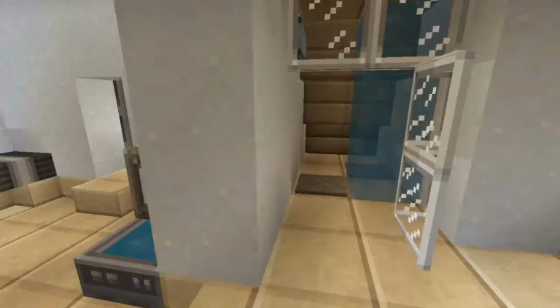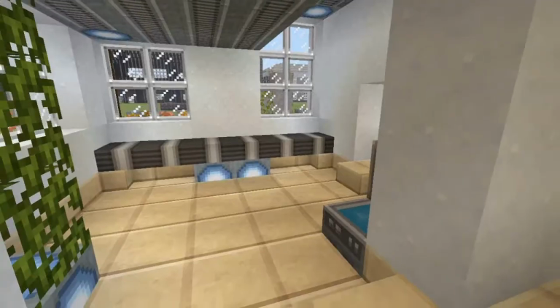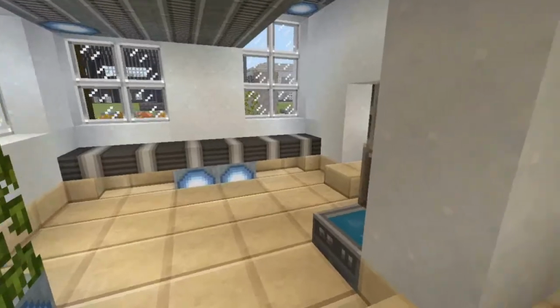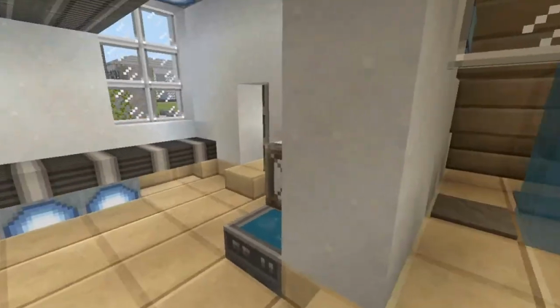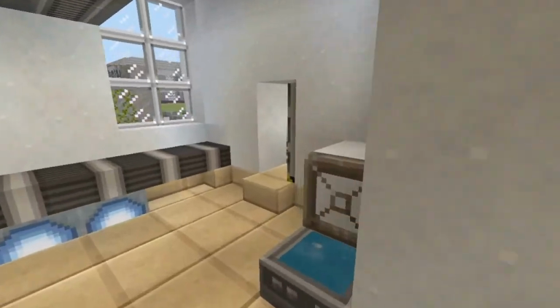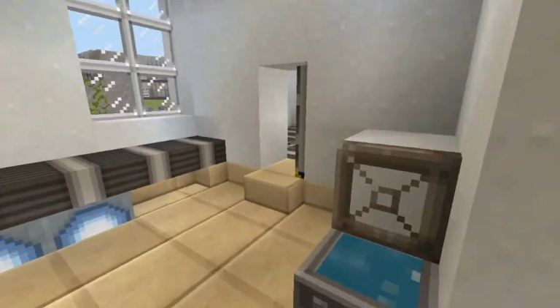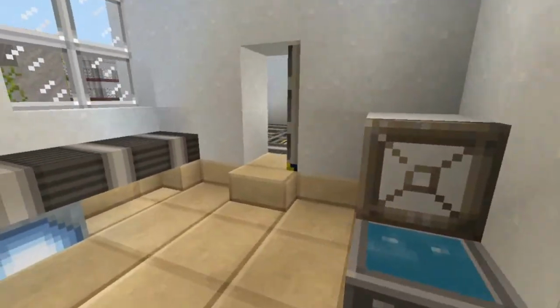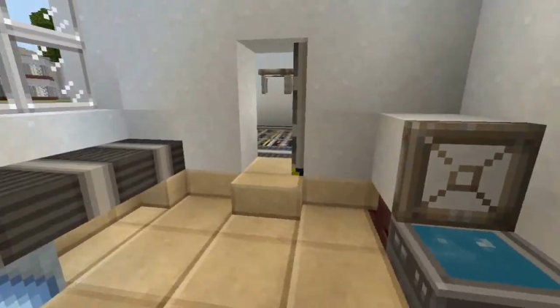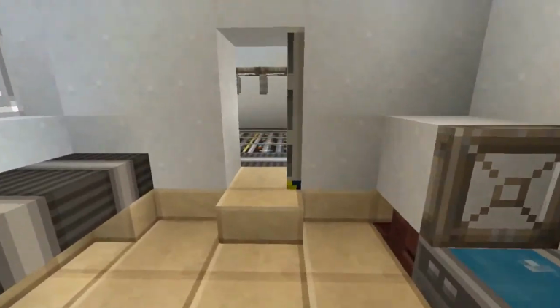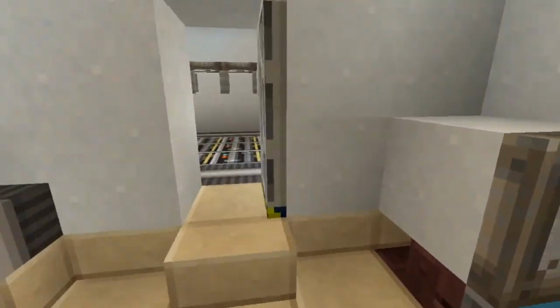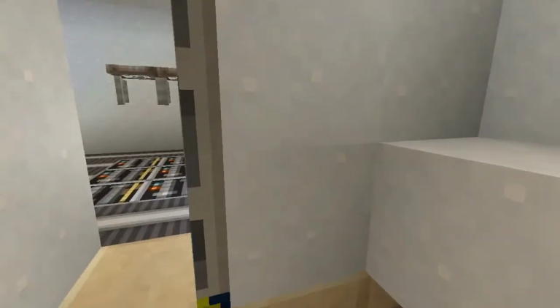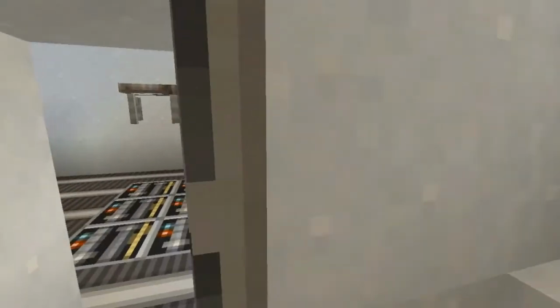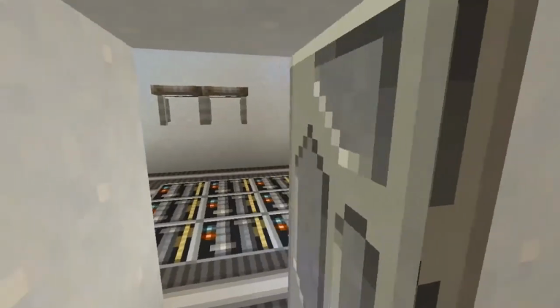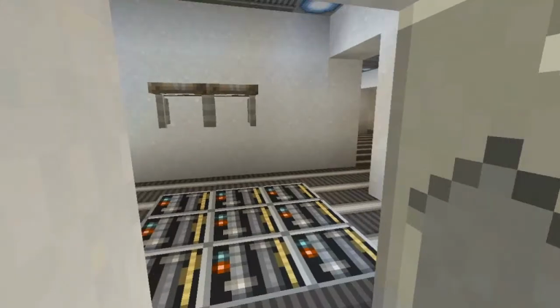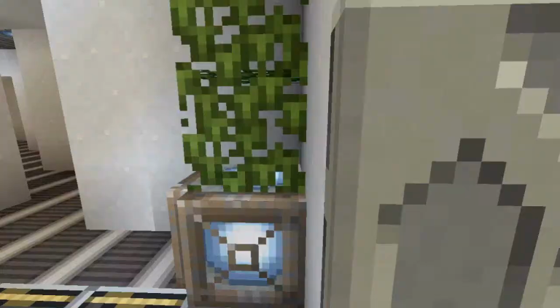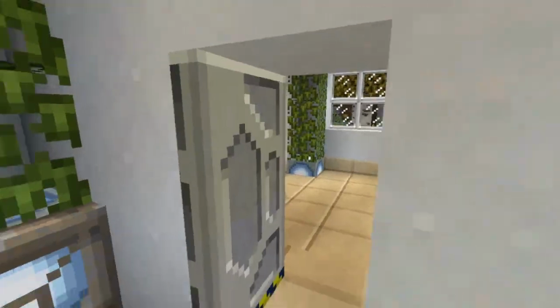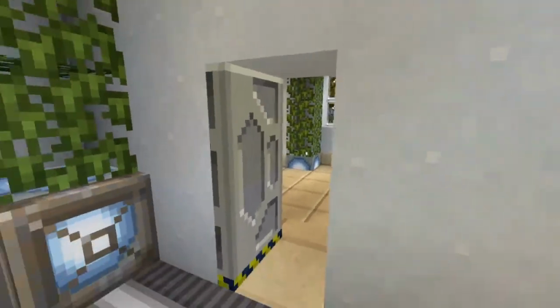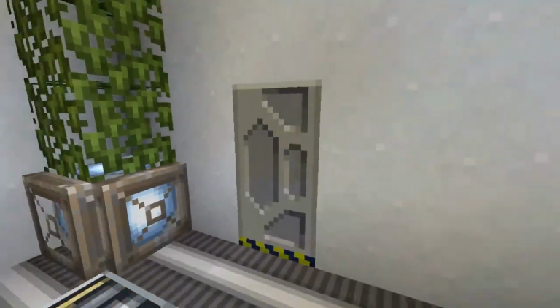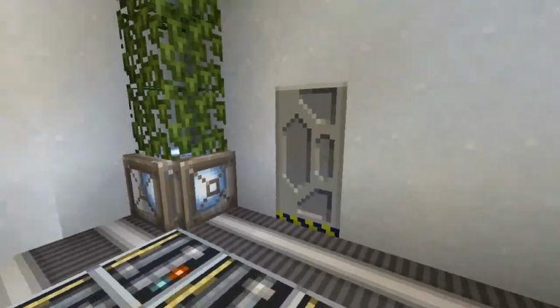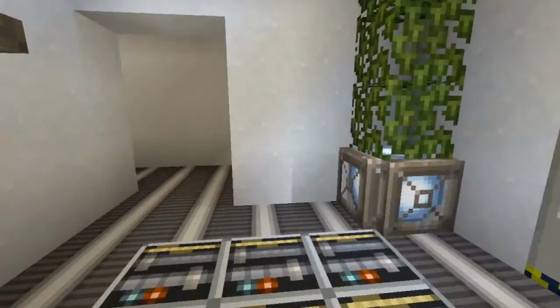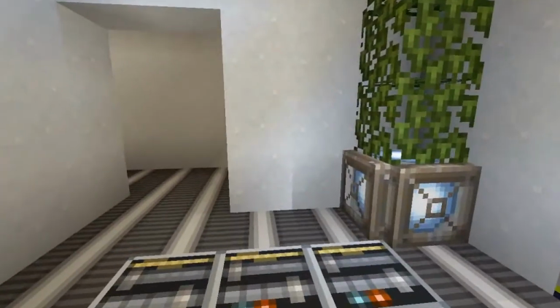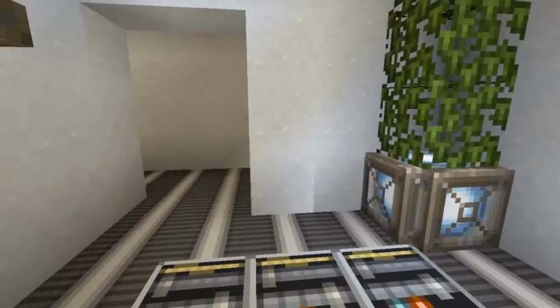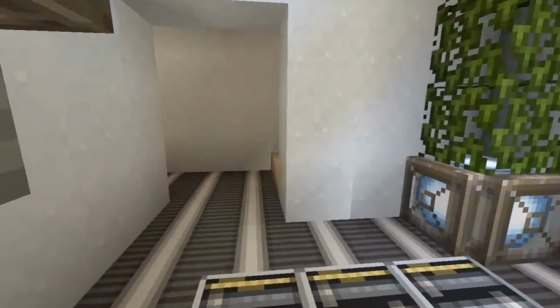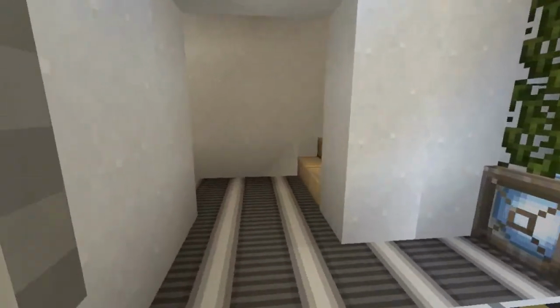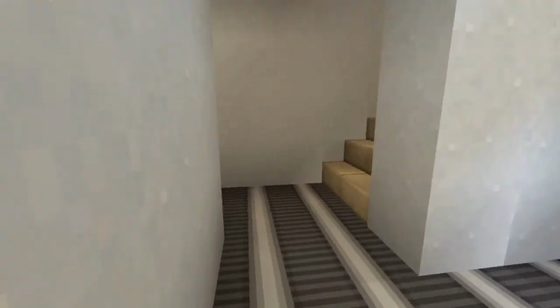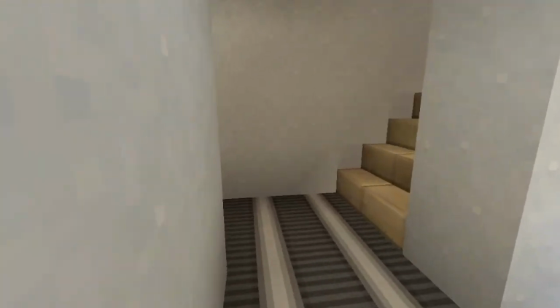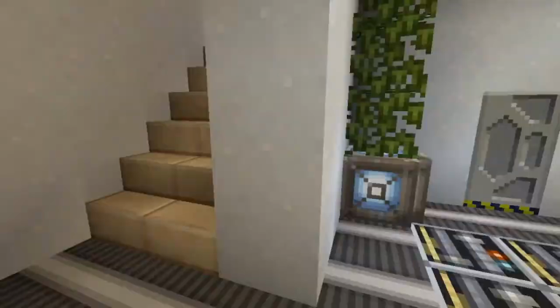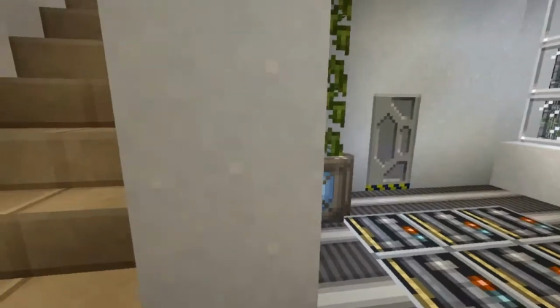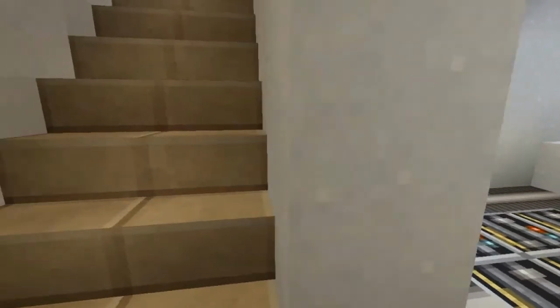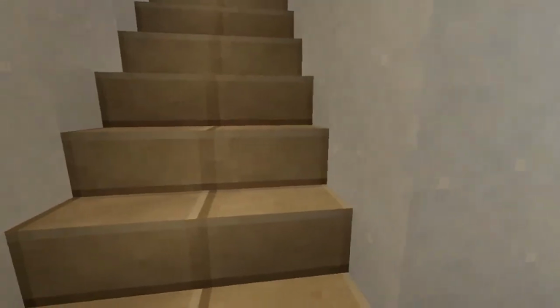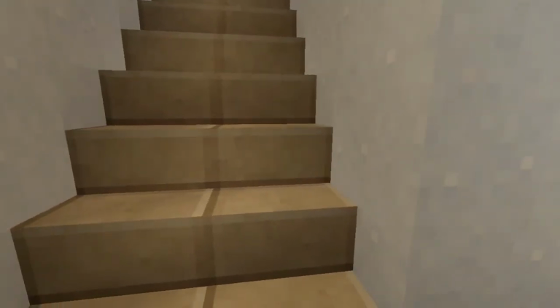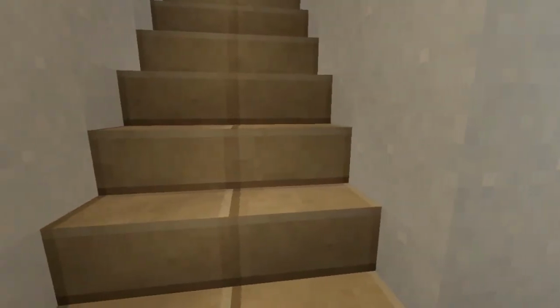Pretty old bathroom design, judging how I made it. As you can see, my bathrooms have changed quite a bit. Actually, all my interiors have.